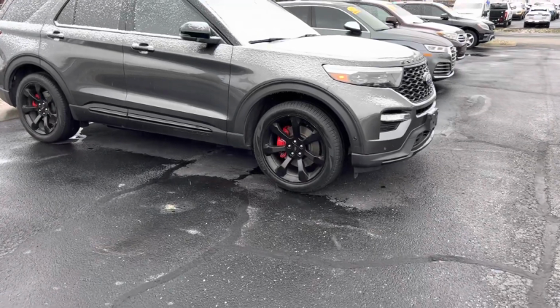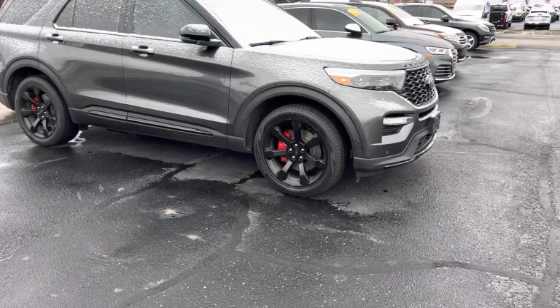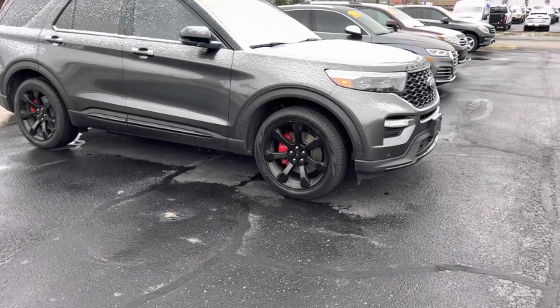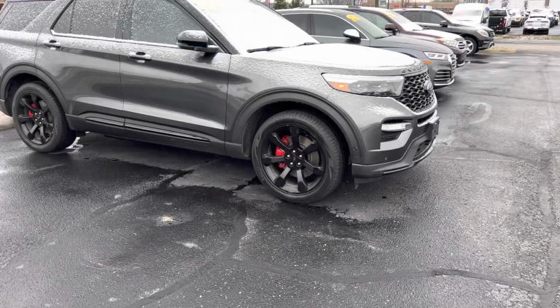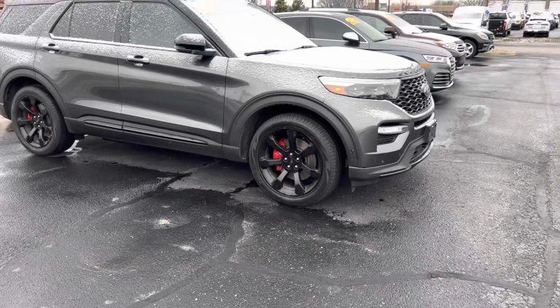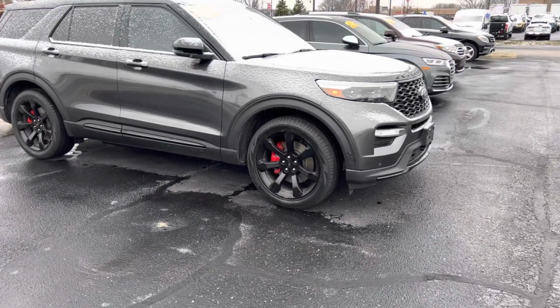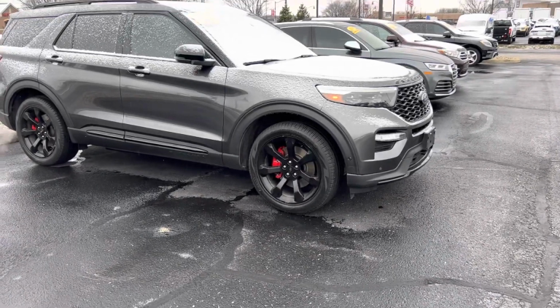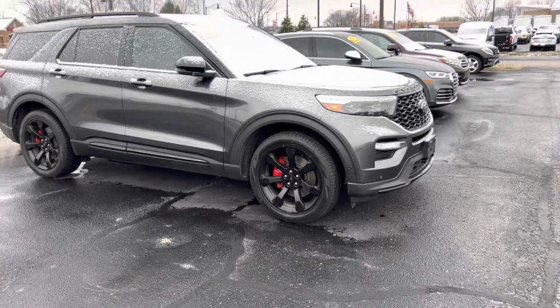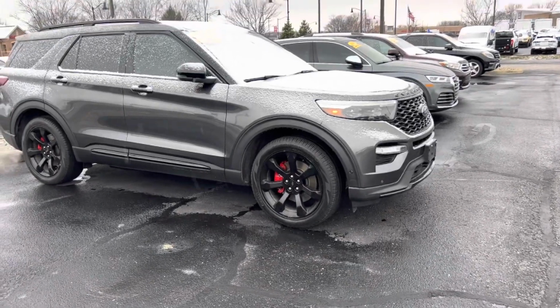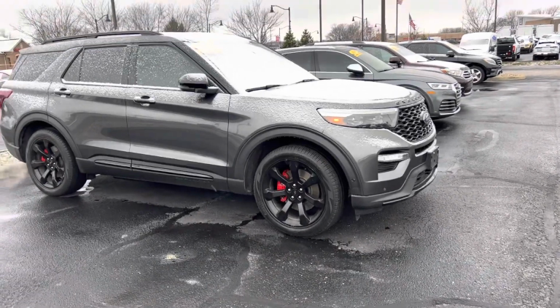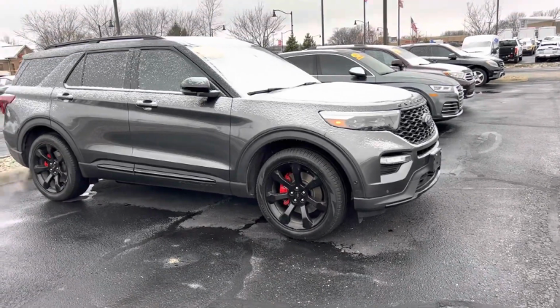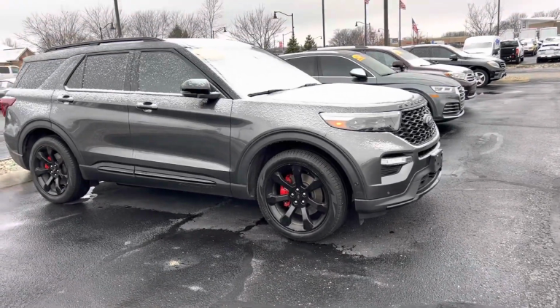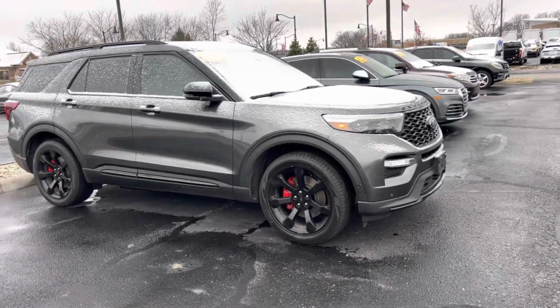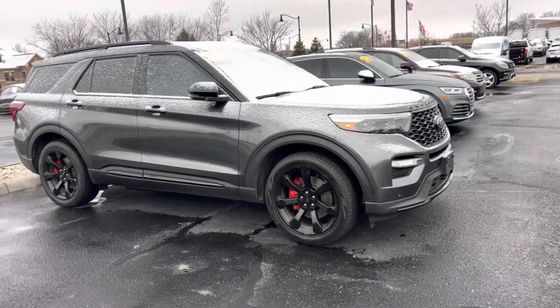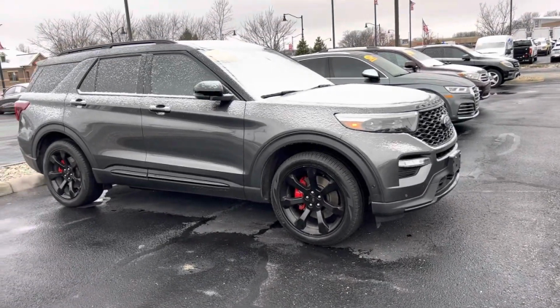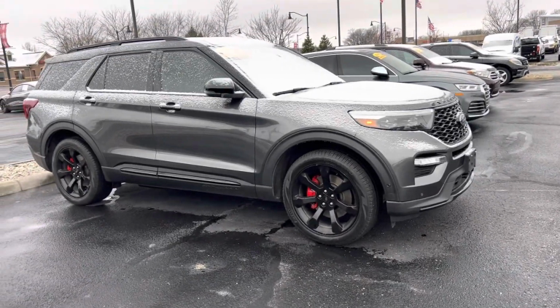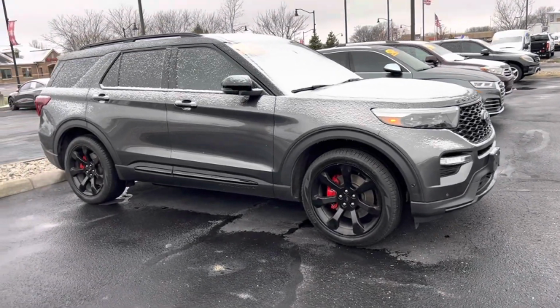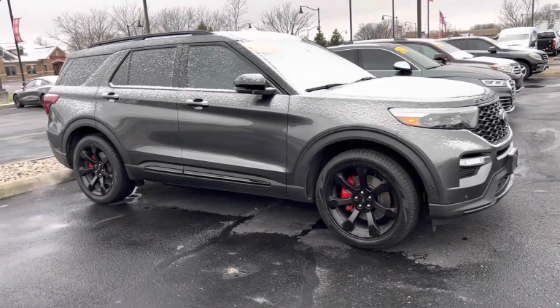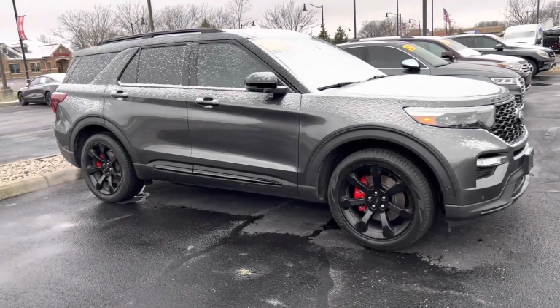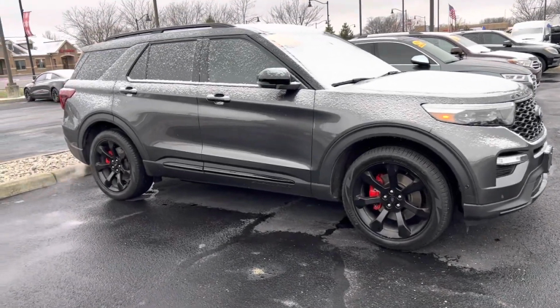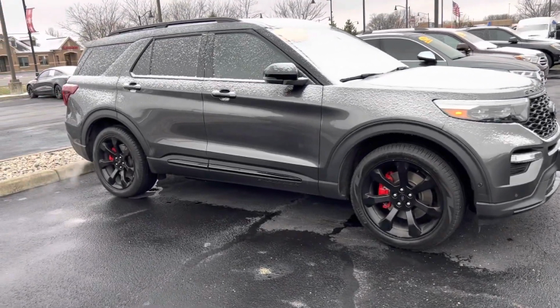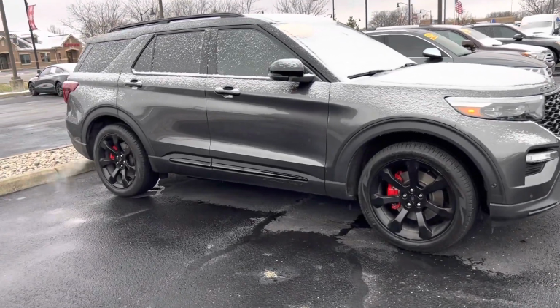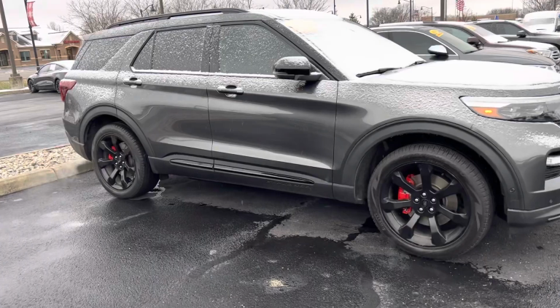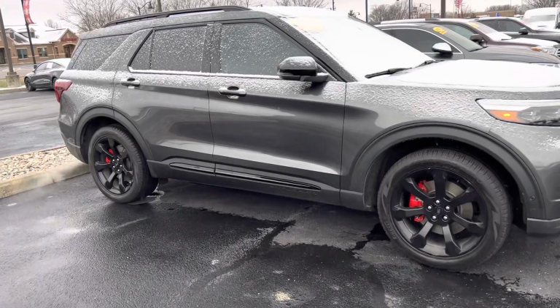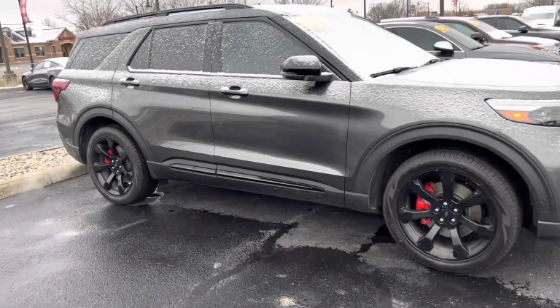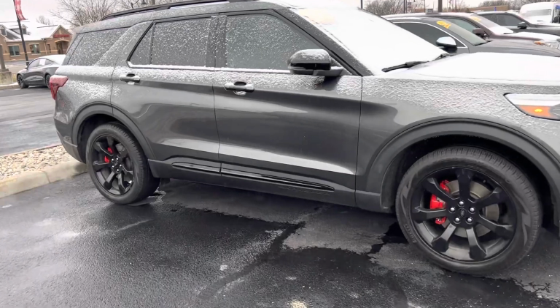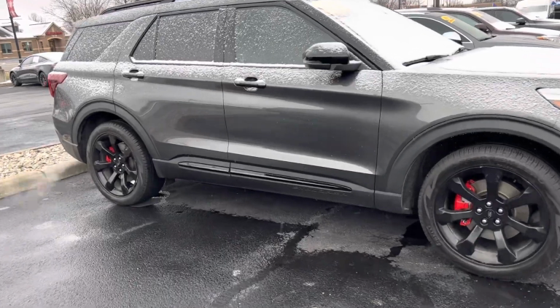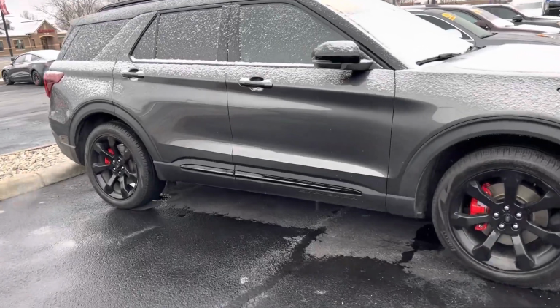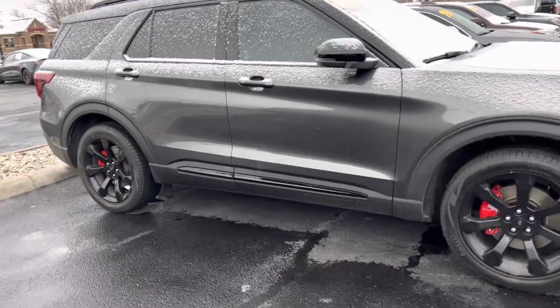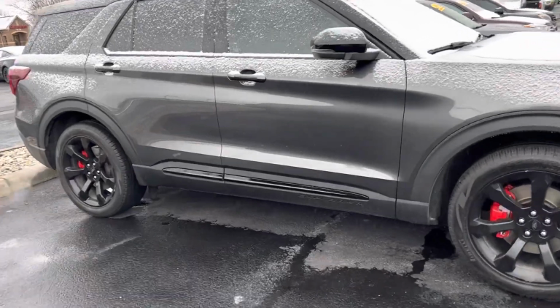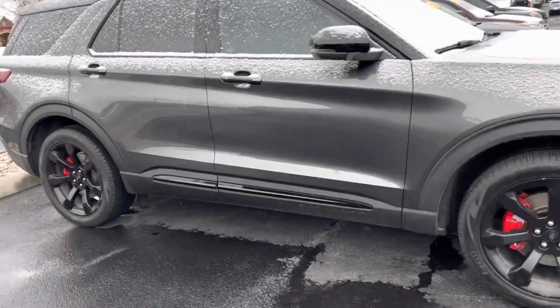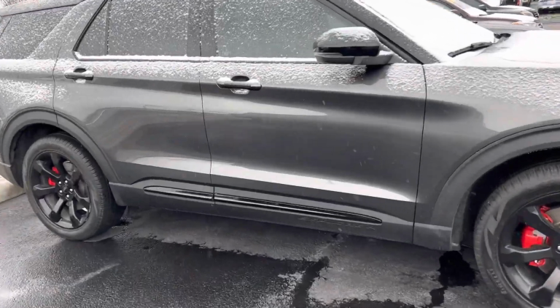Hi, my name is Mike Starnes at Bills Ford. I'm gonna give you a quick walk-around video on this Explorer ST.